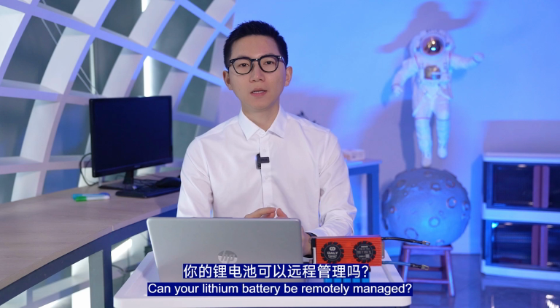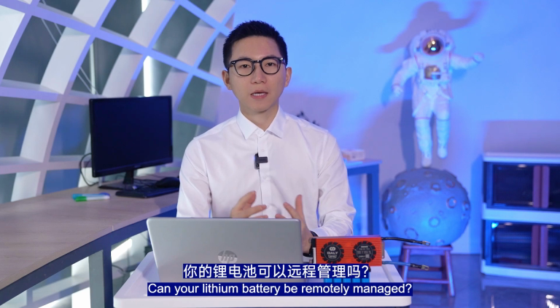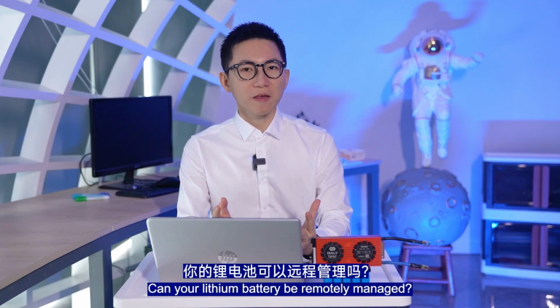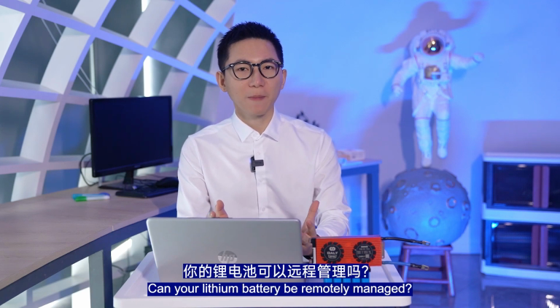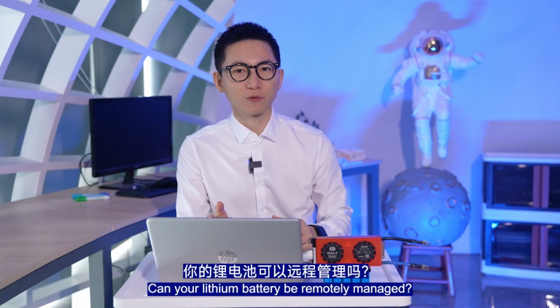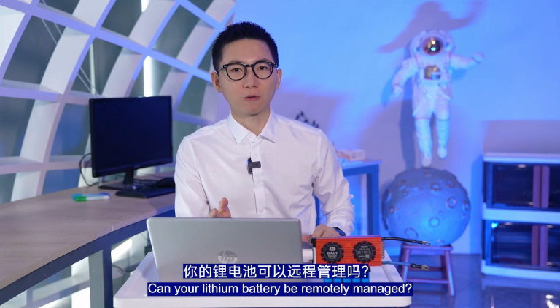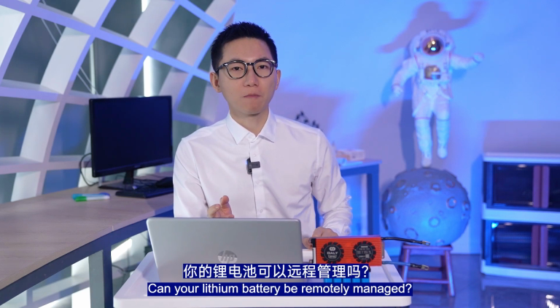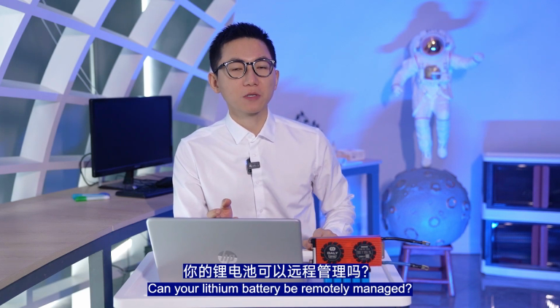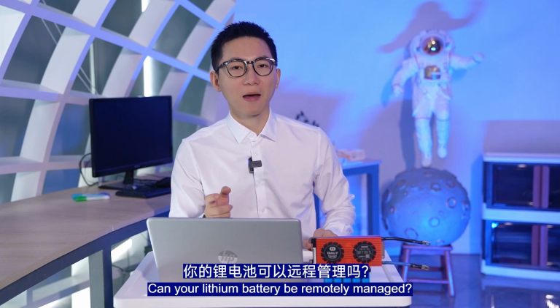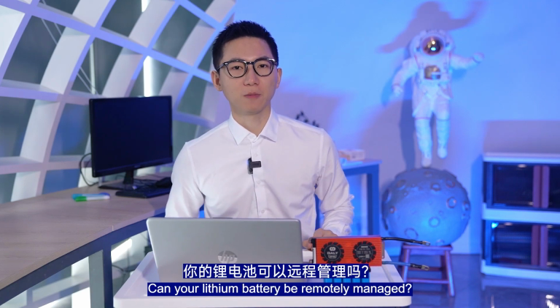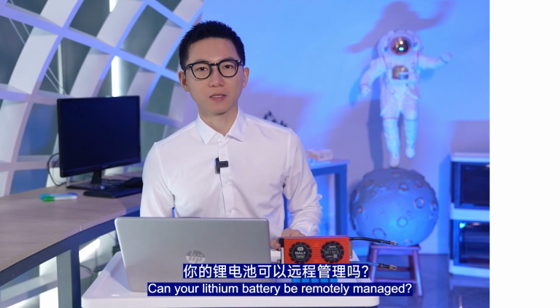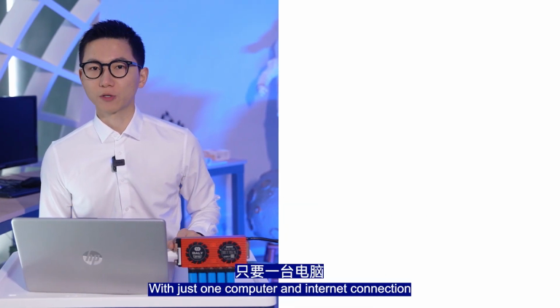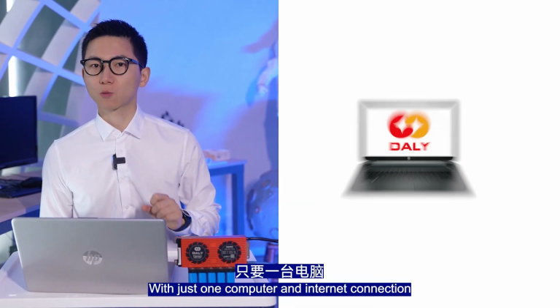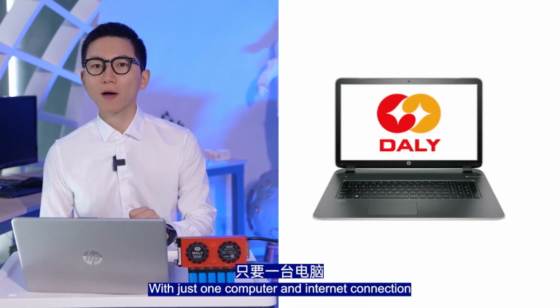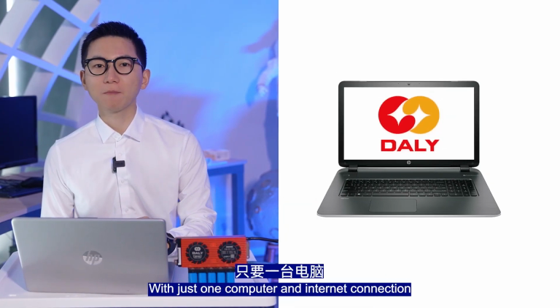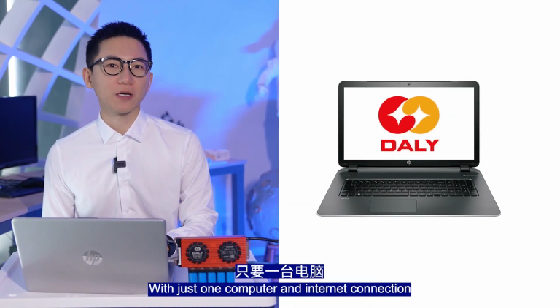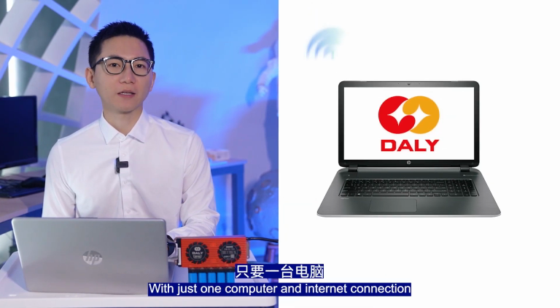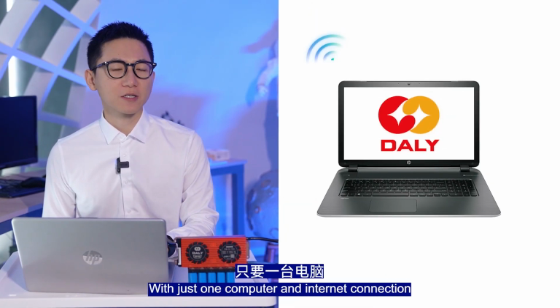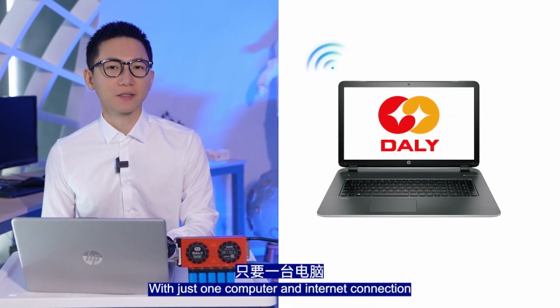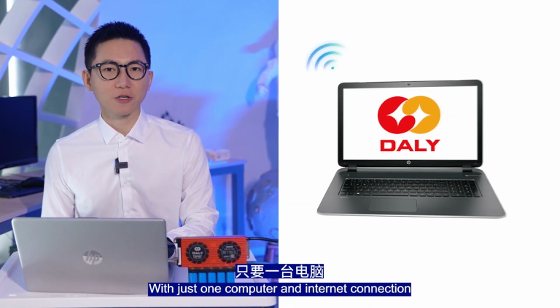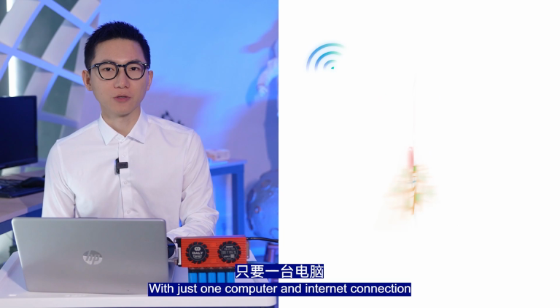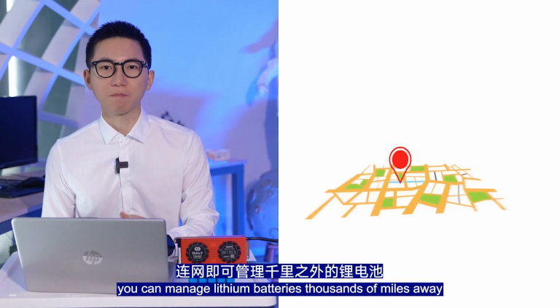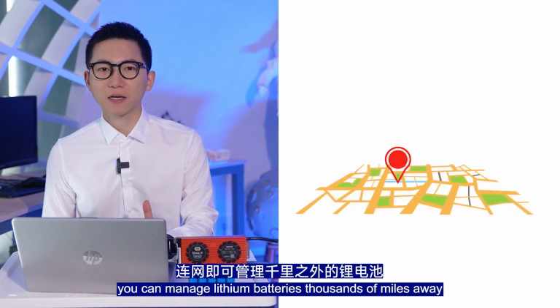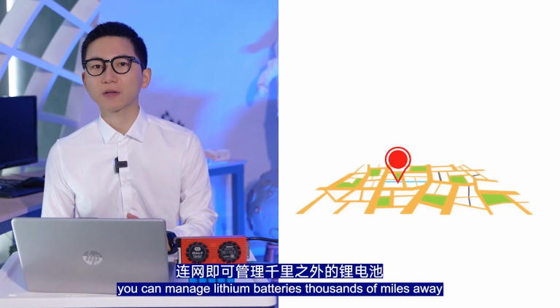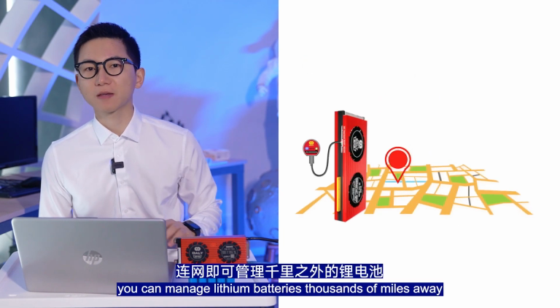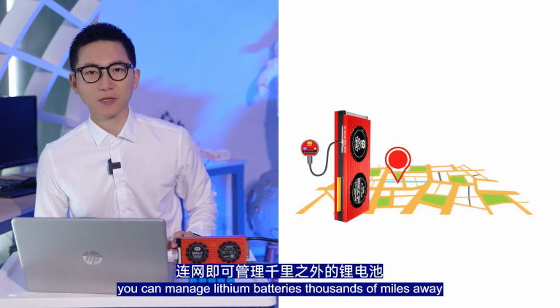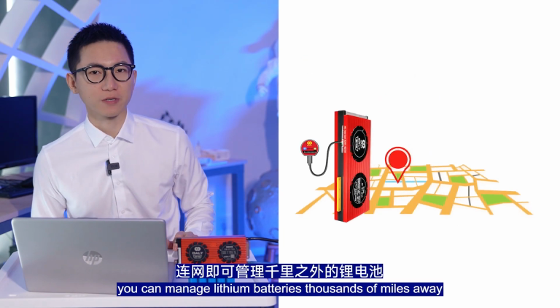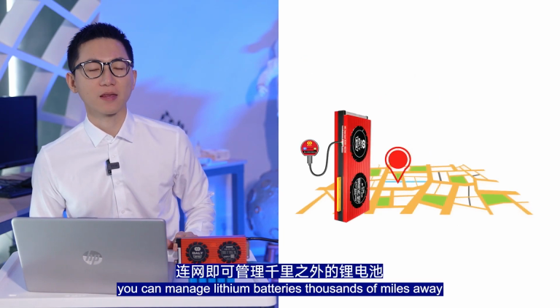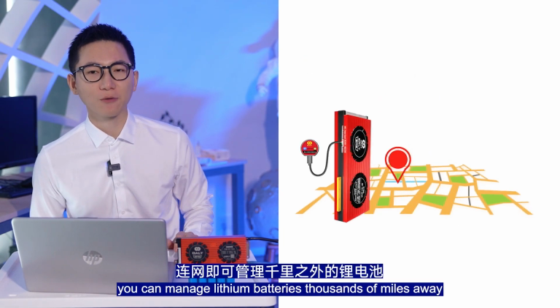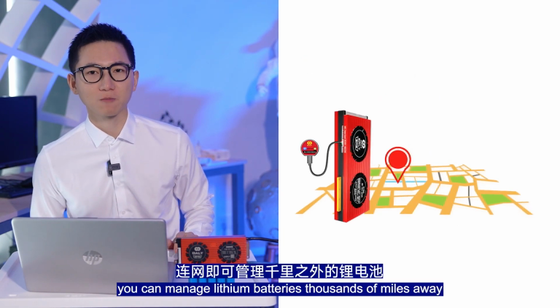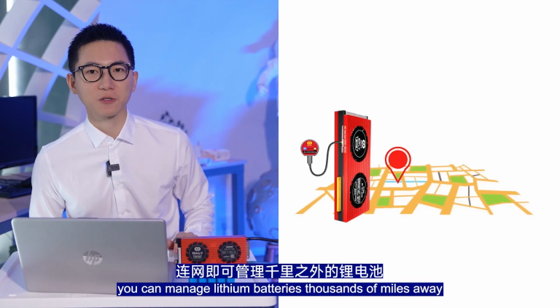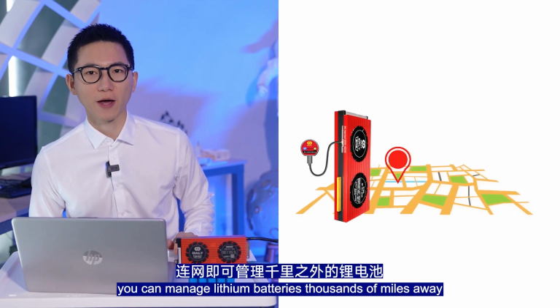Can lithium batteries be remotely managed? With just one computer and internet connection, you can manage your lithium batteries thousands of miles away.